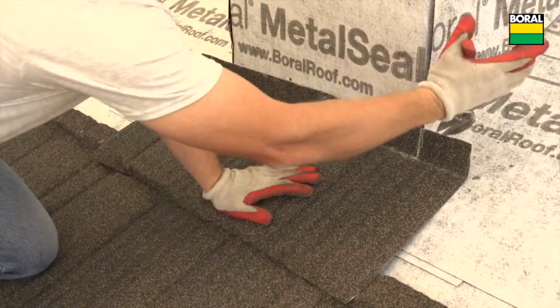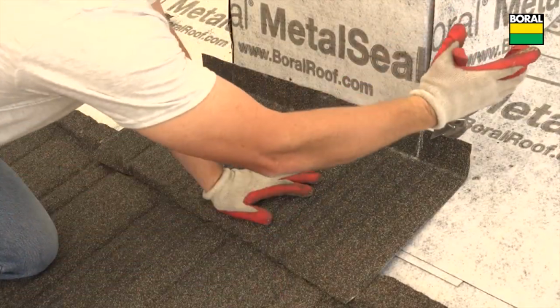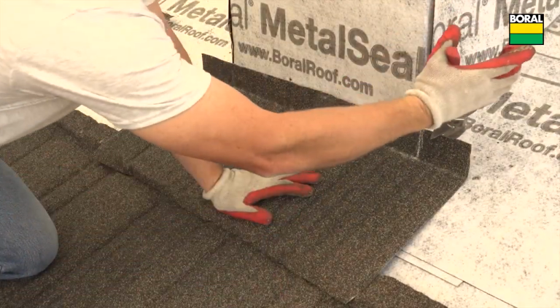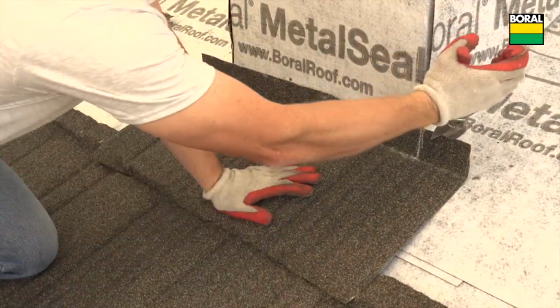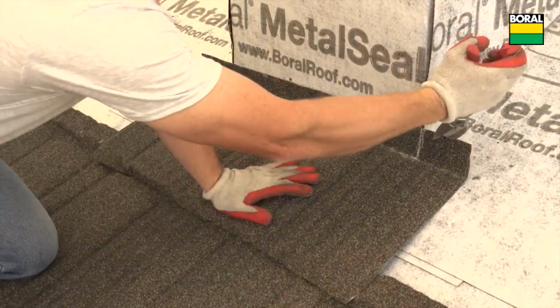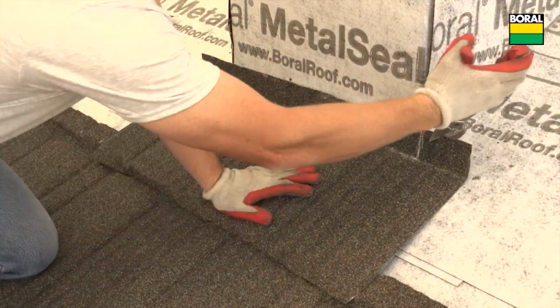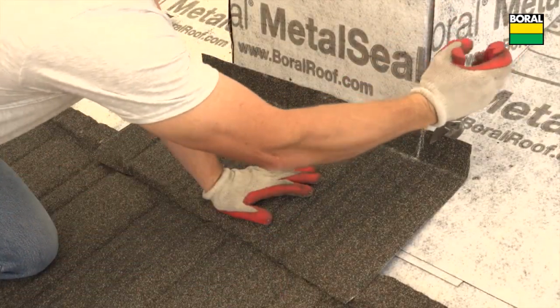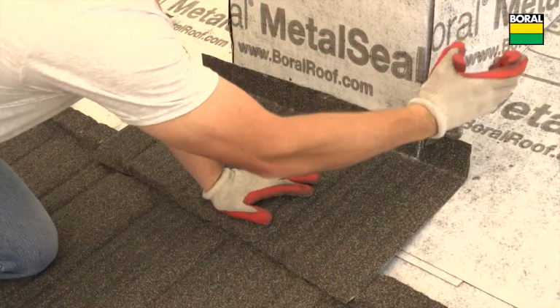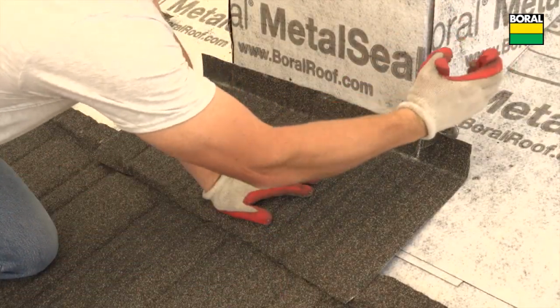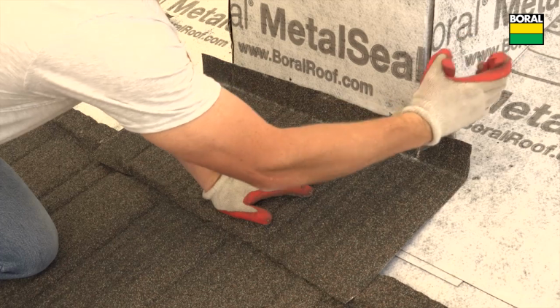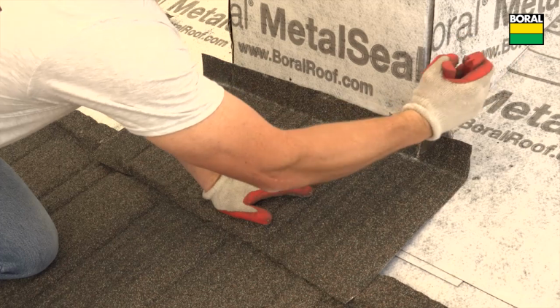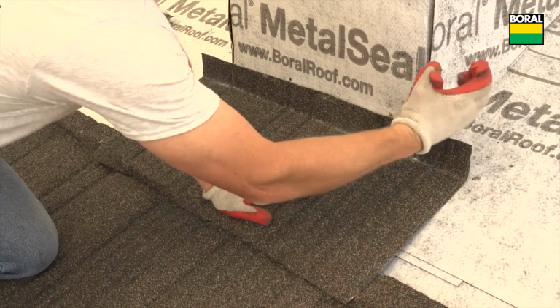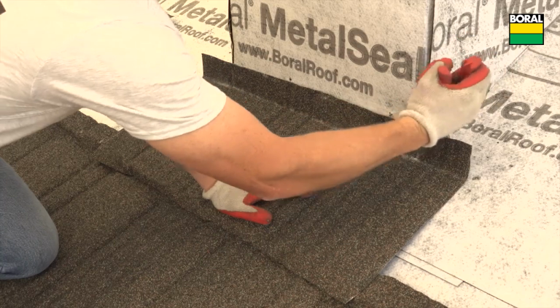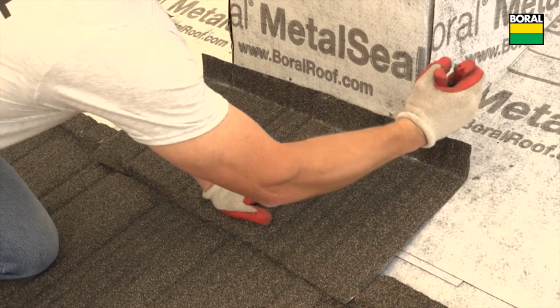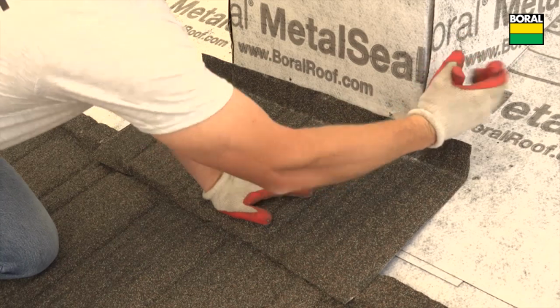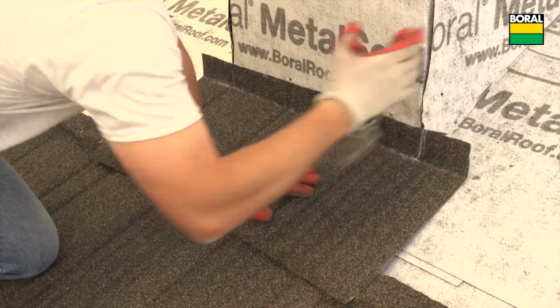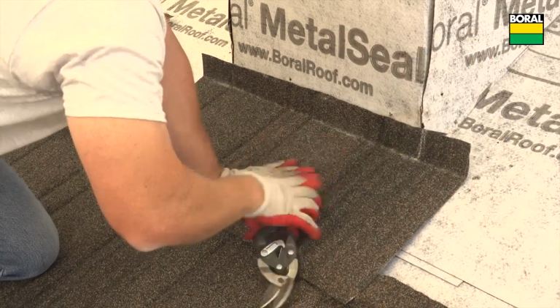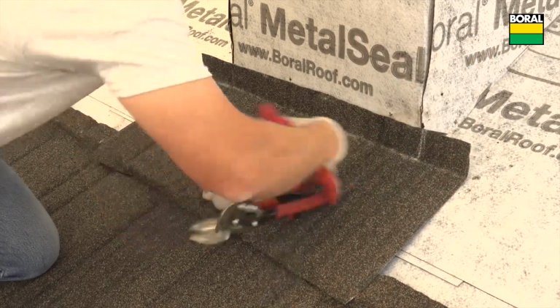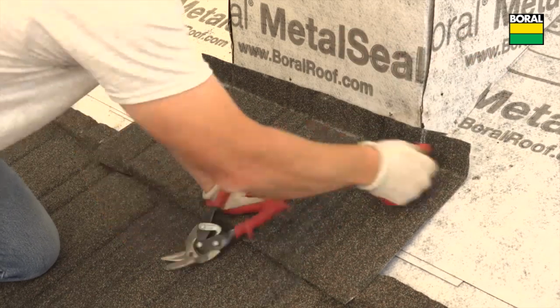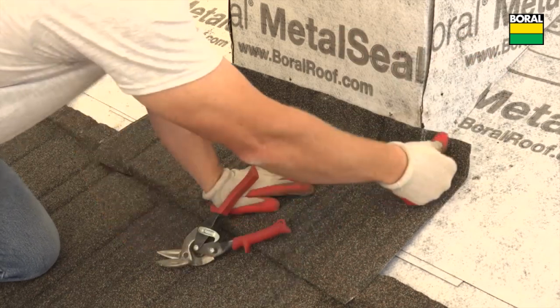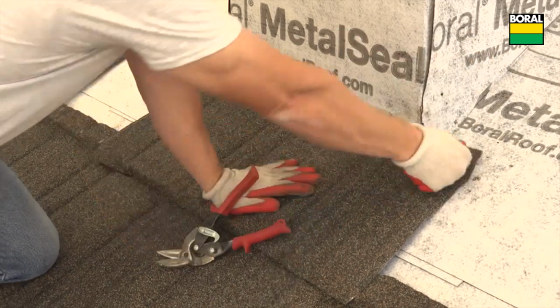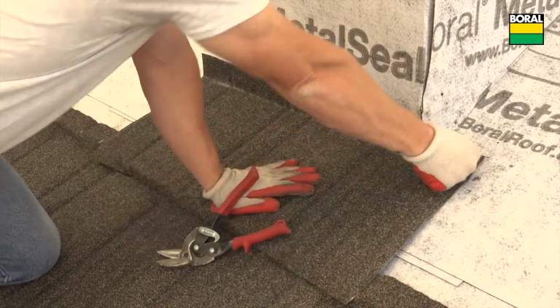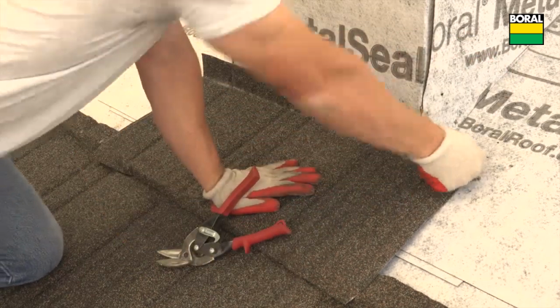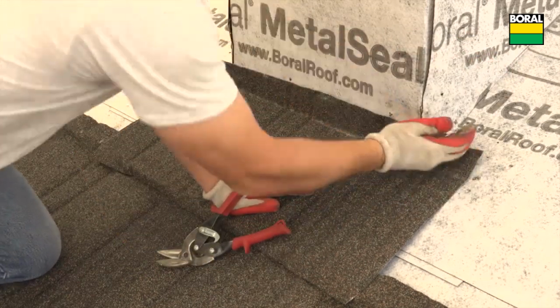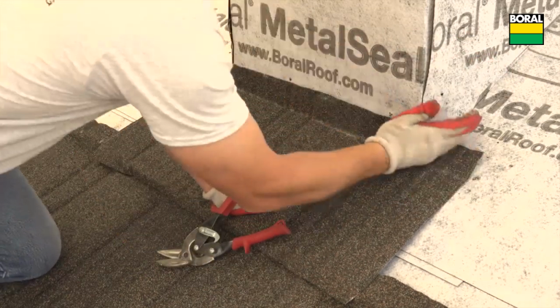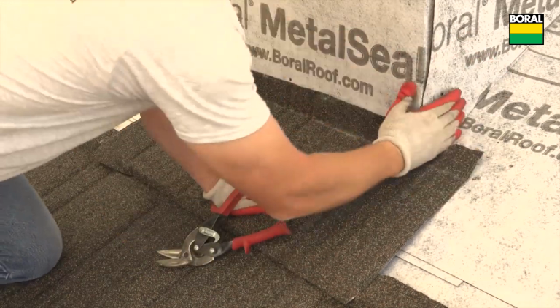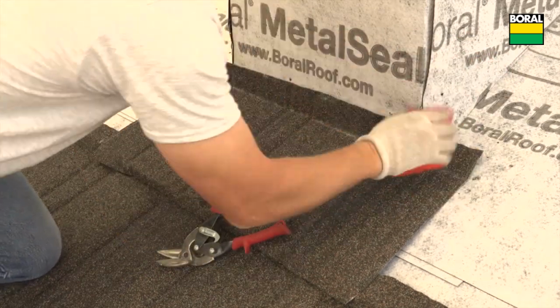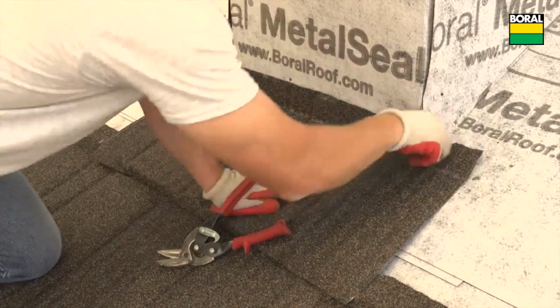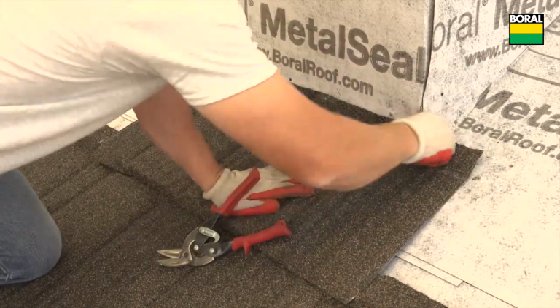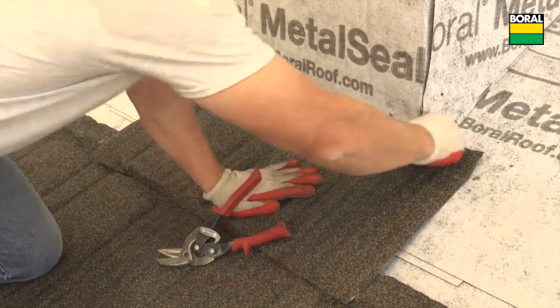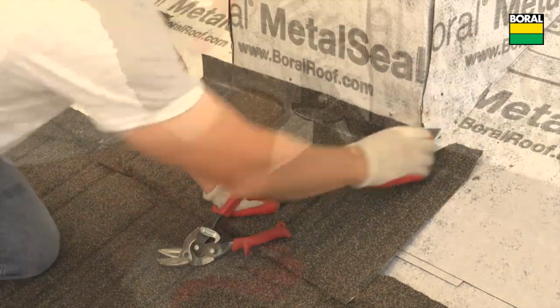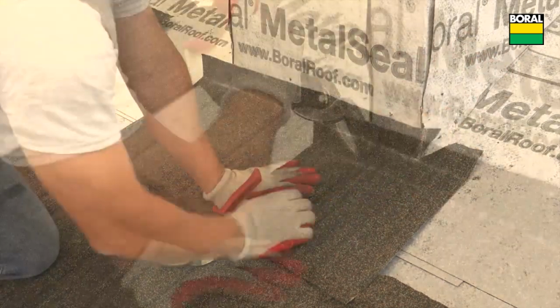Notch each side of the front section on a 45 degree angle and bend around the corner of the chimney and fasten.